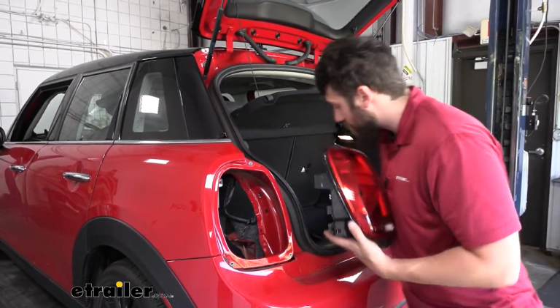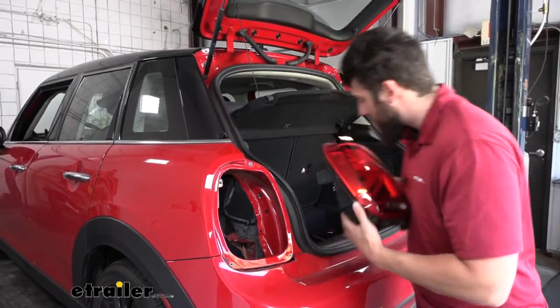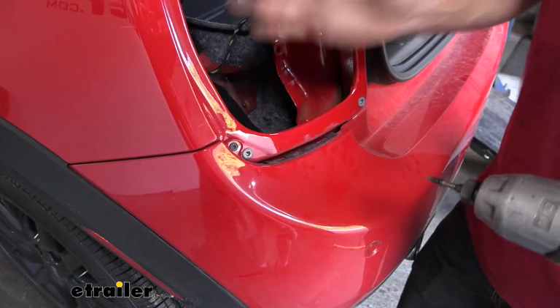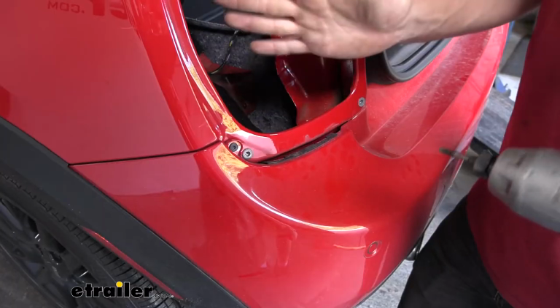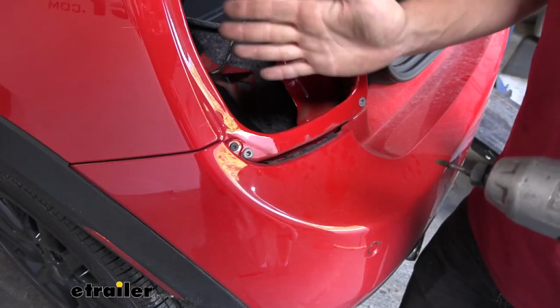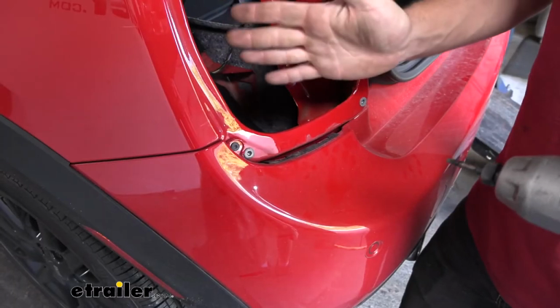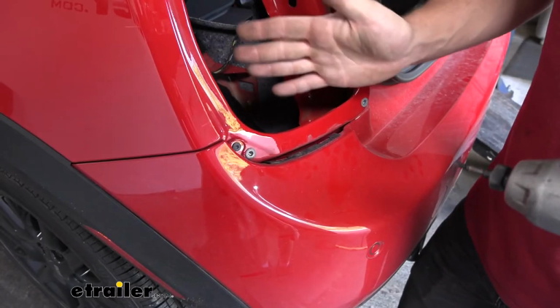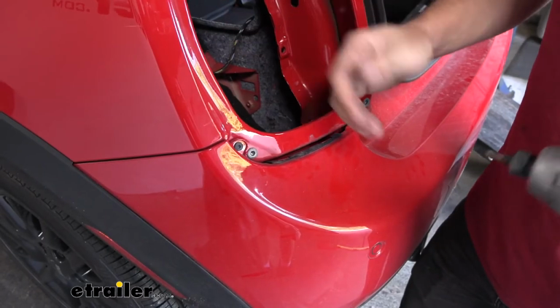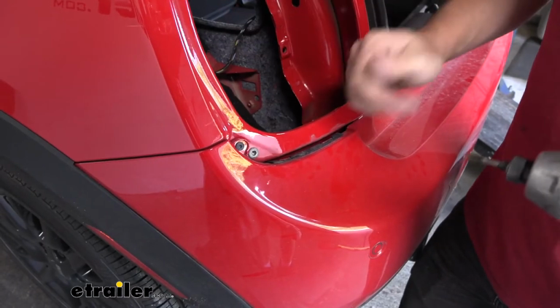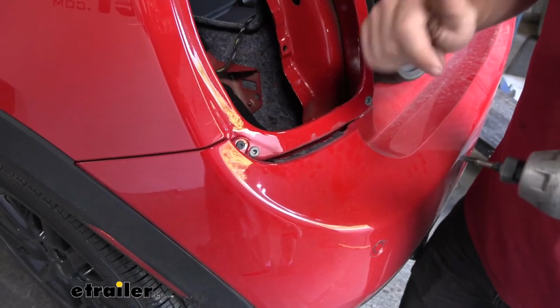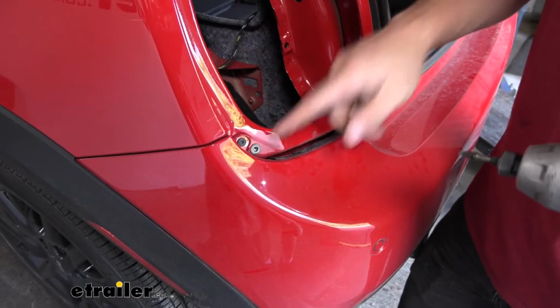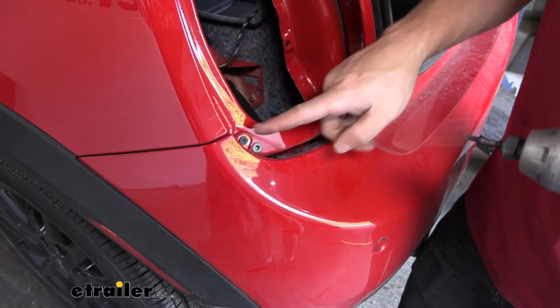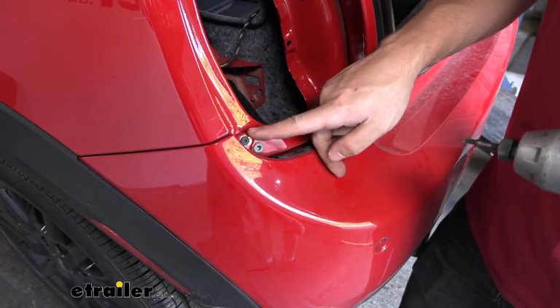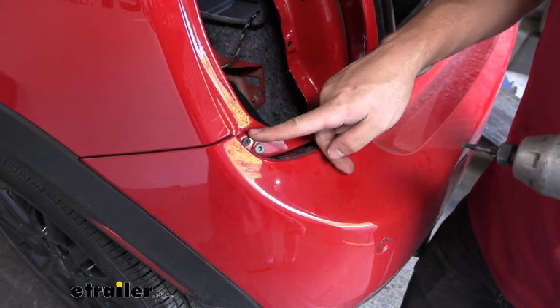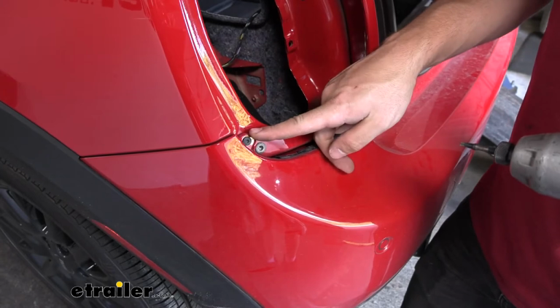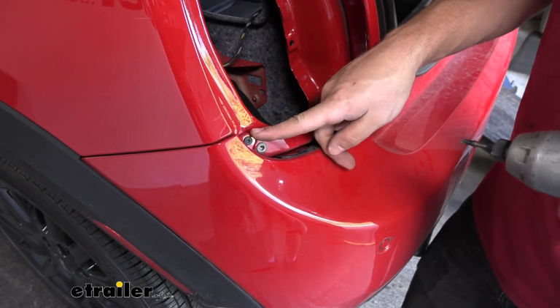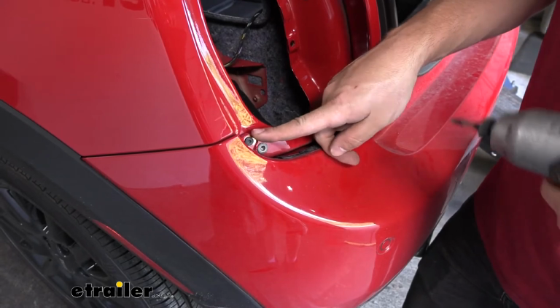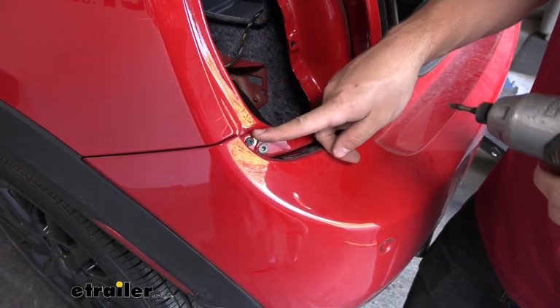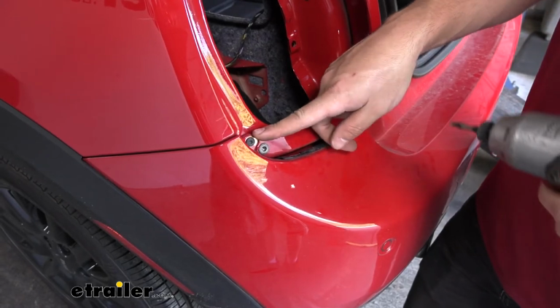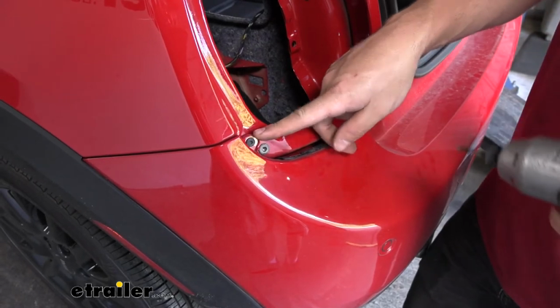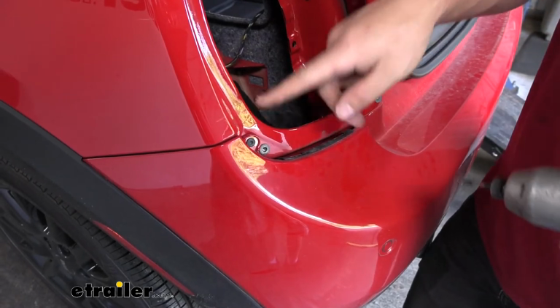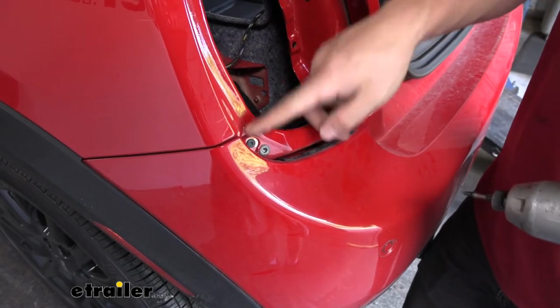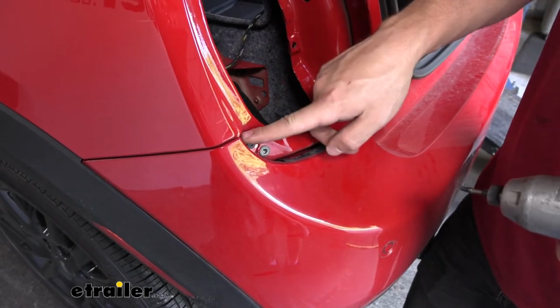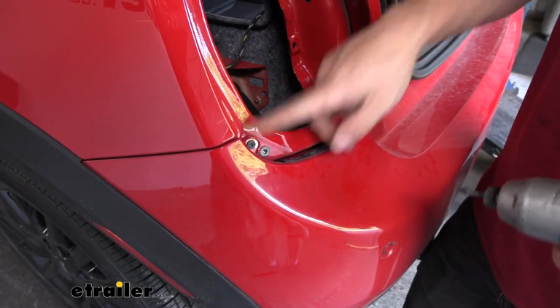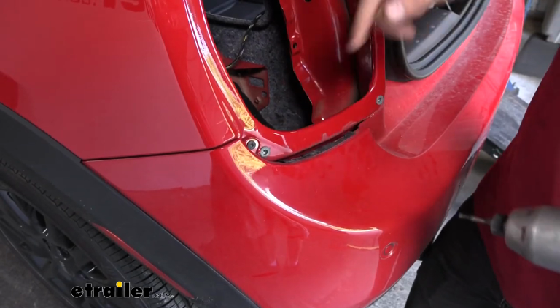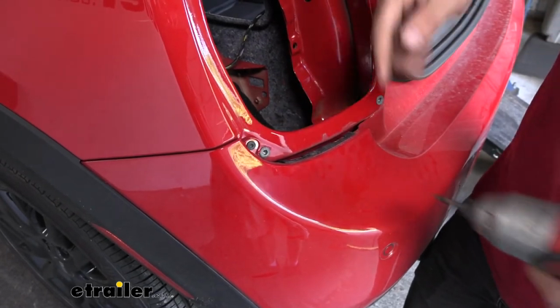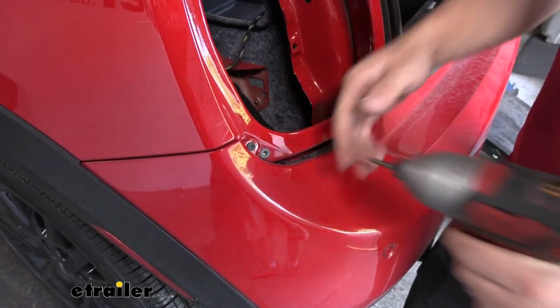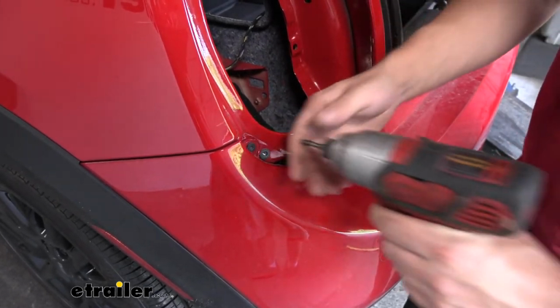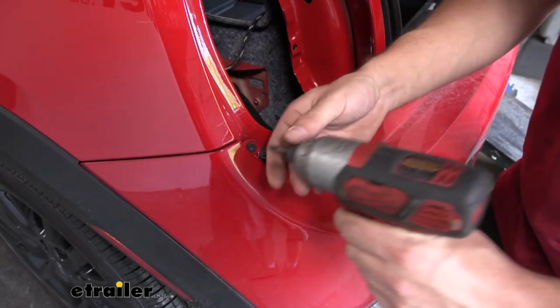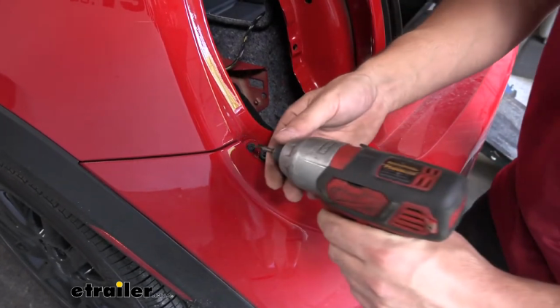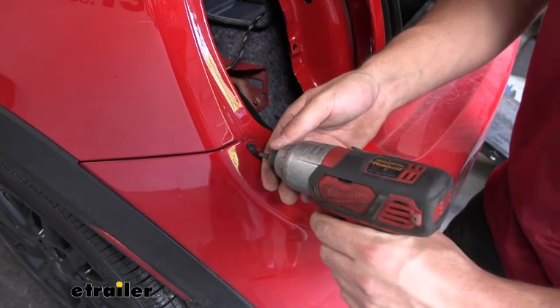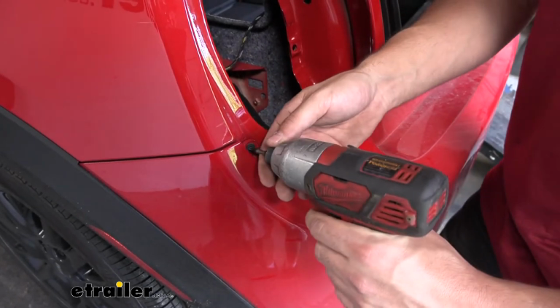Once we get the taillights out, we're going to have another Torx screw beneath the taillight, one on either side.